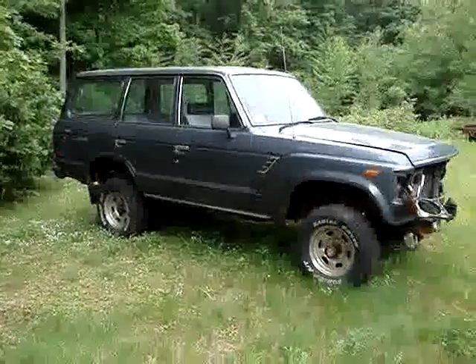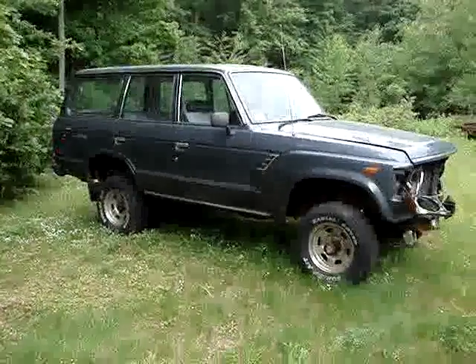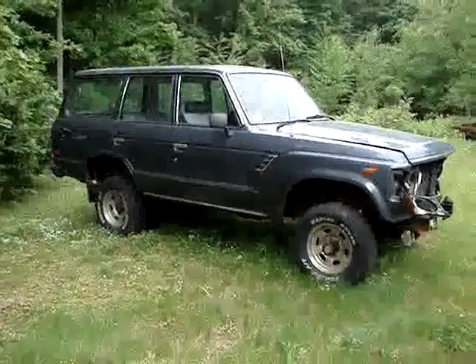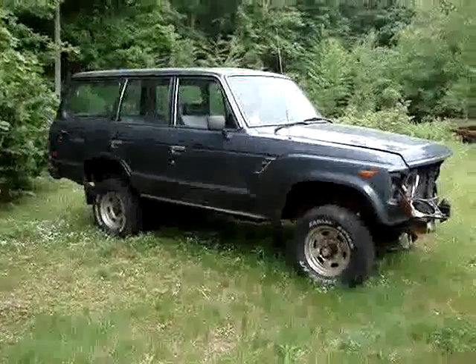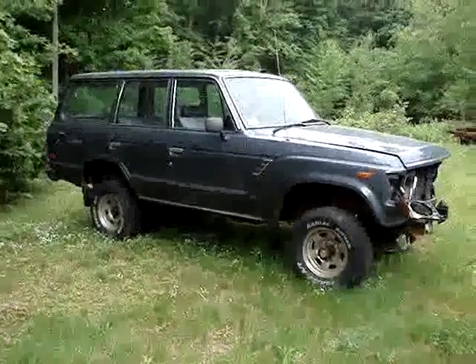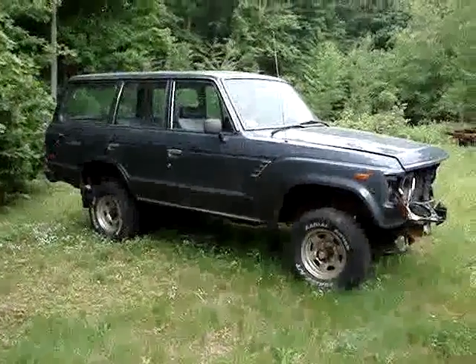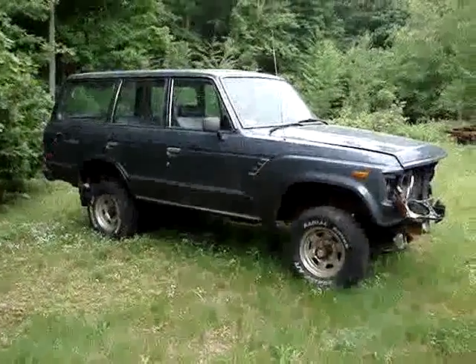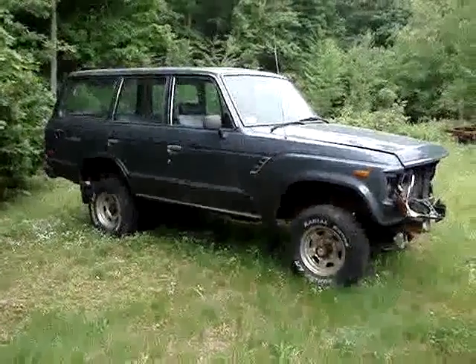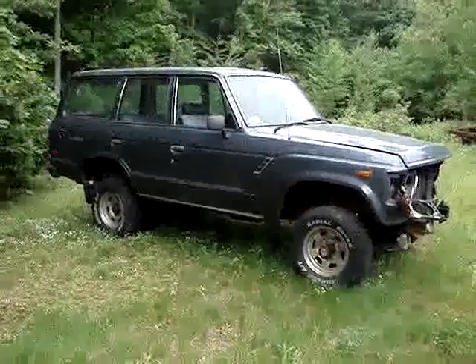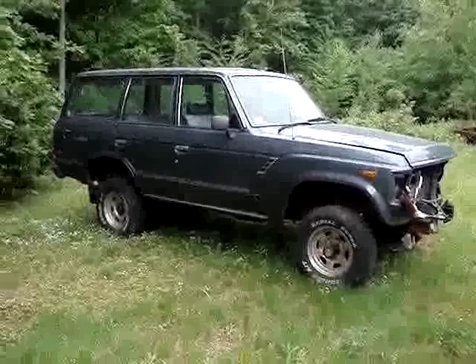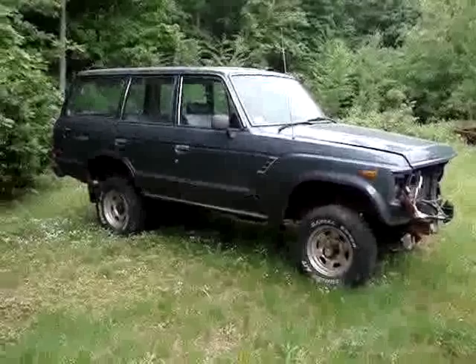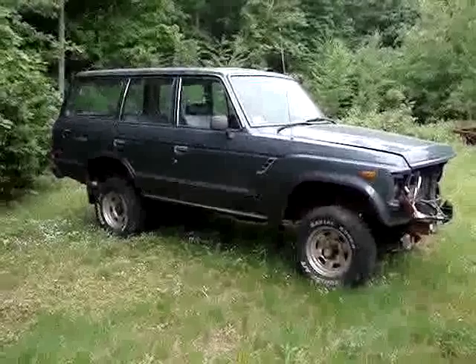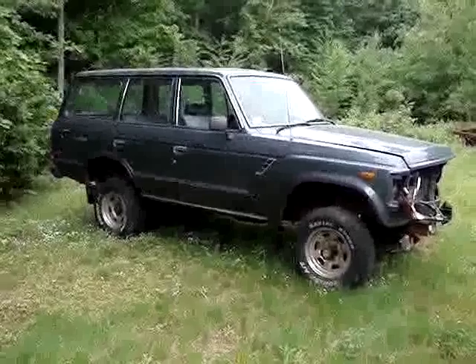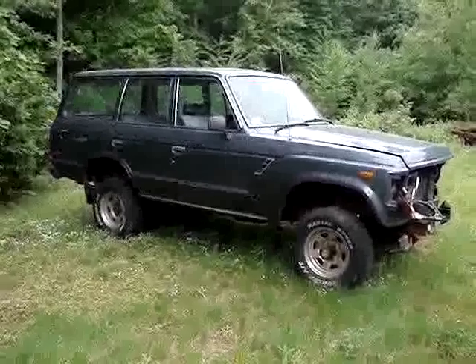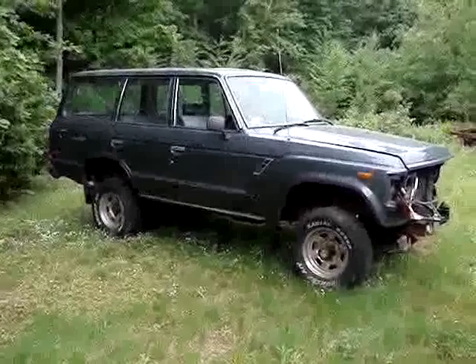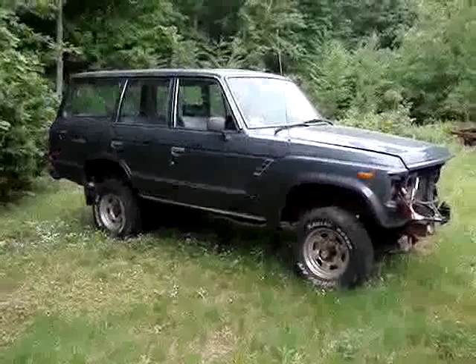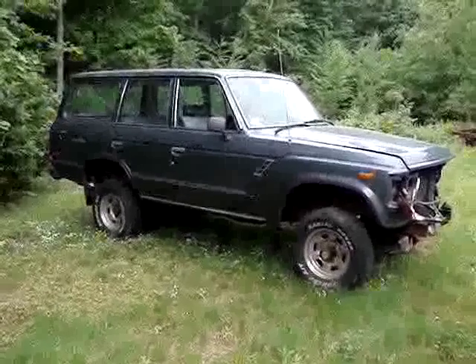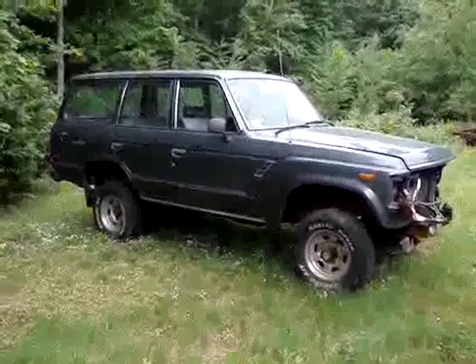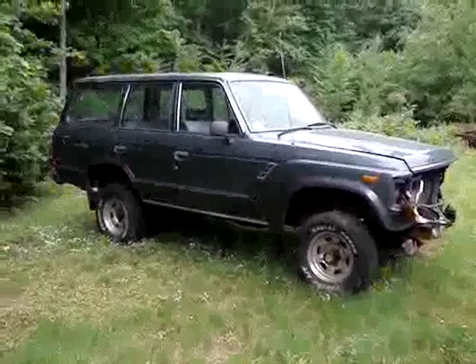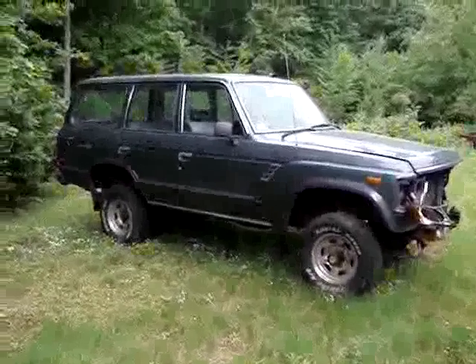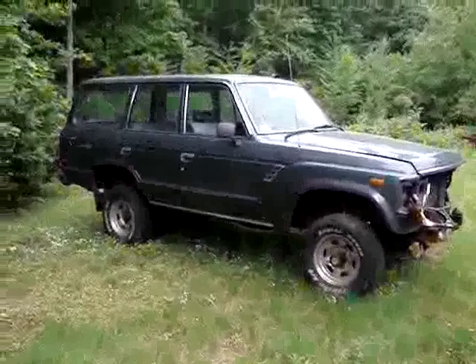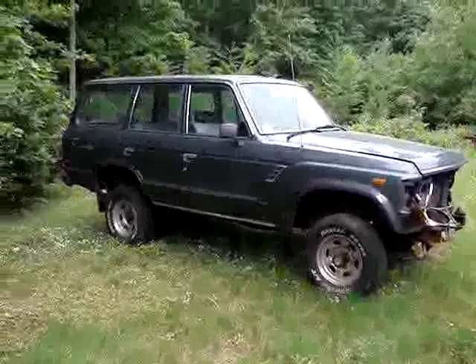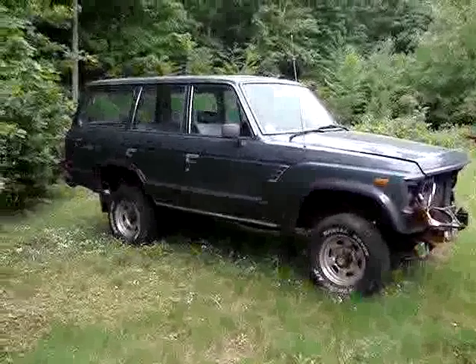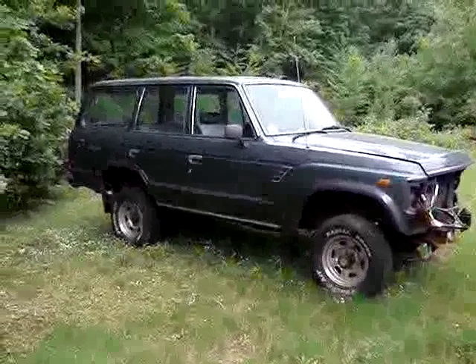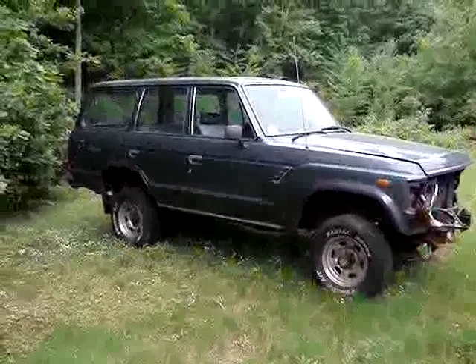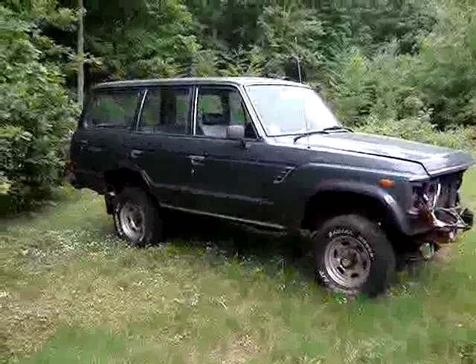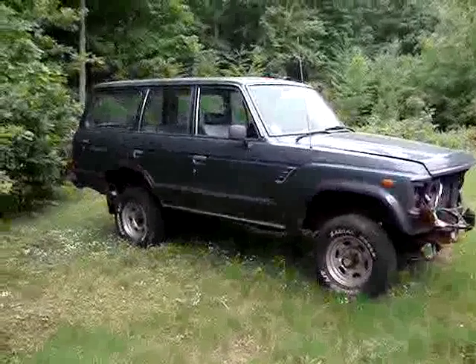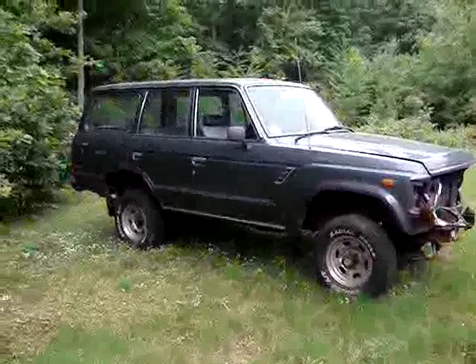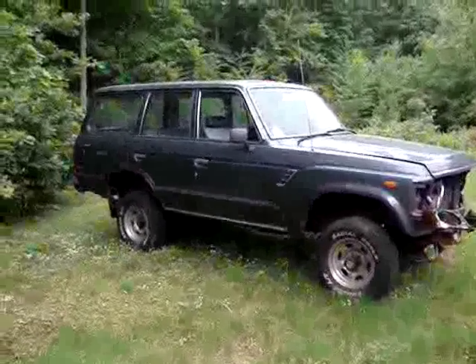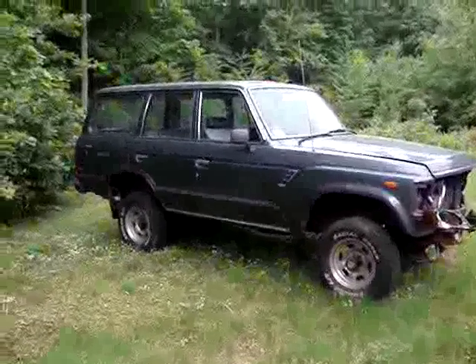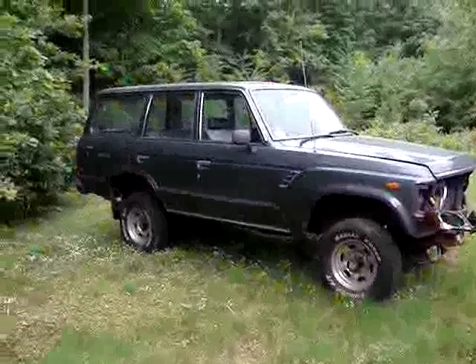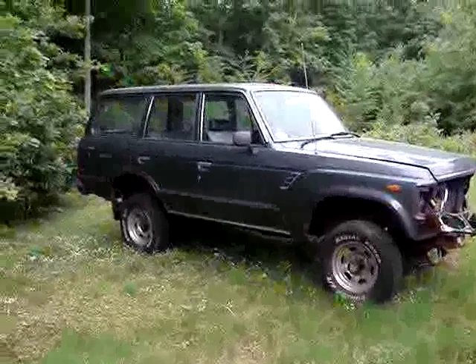It will look really good. So here's the first video, and there'll be more to come.